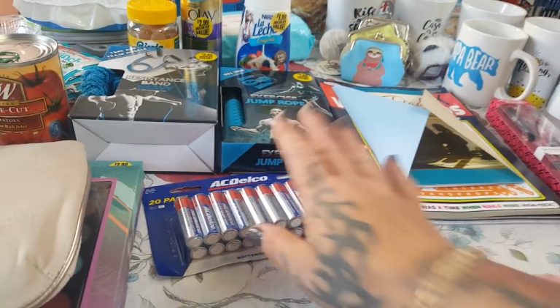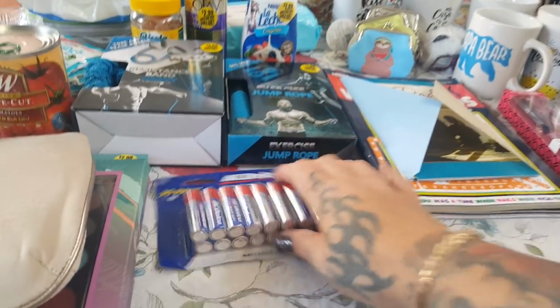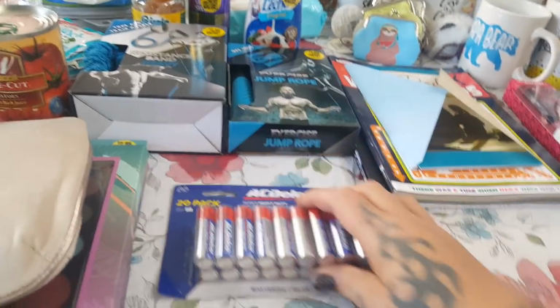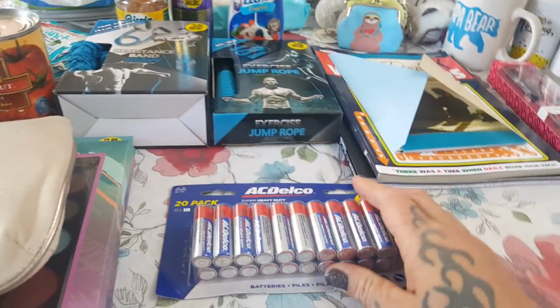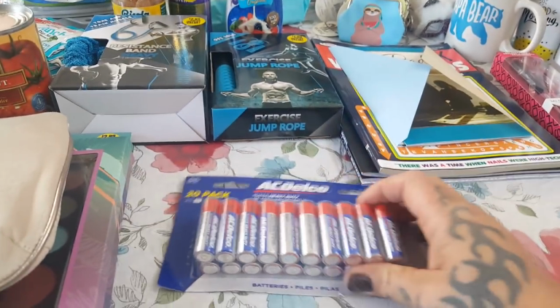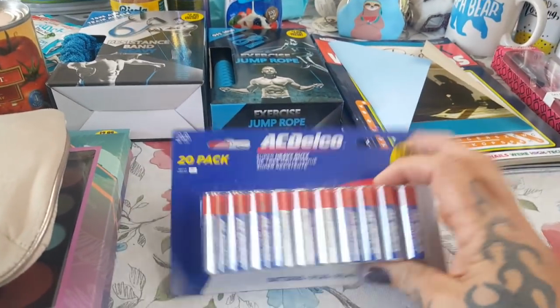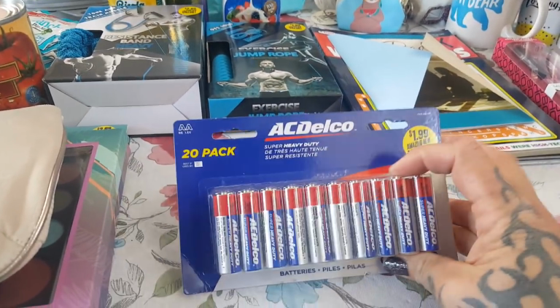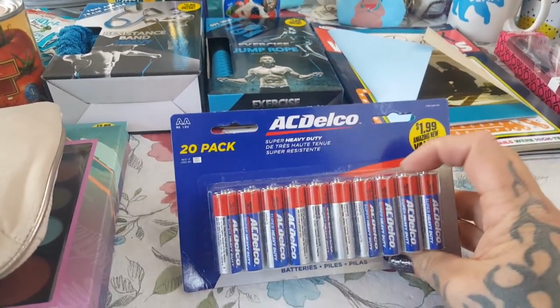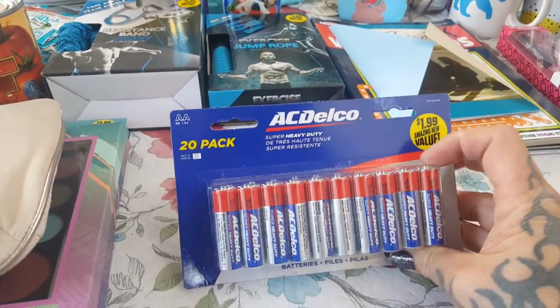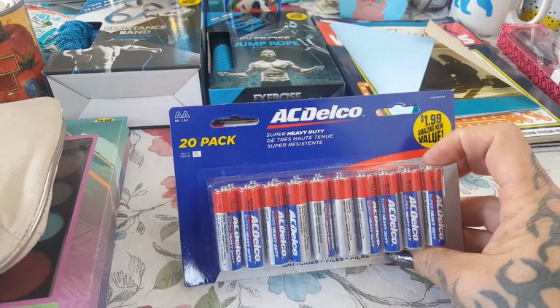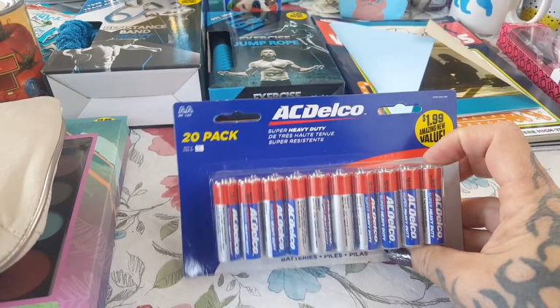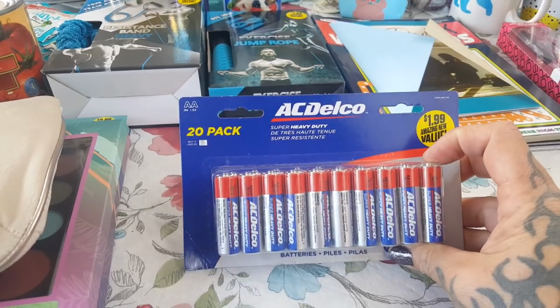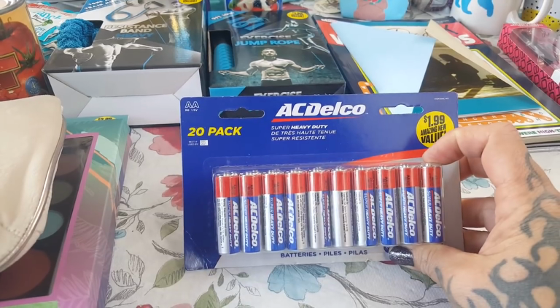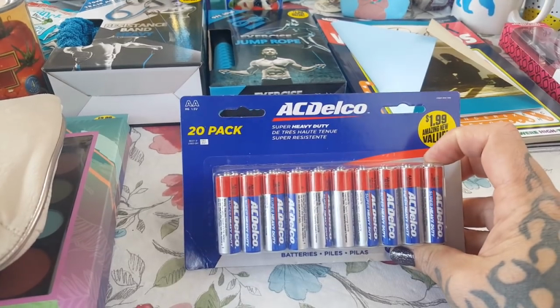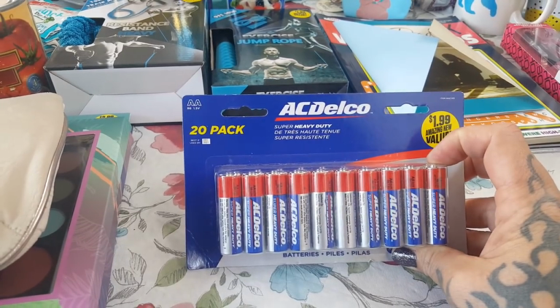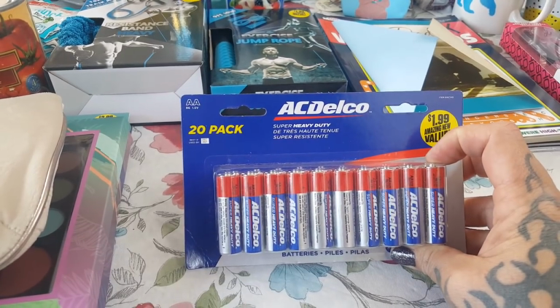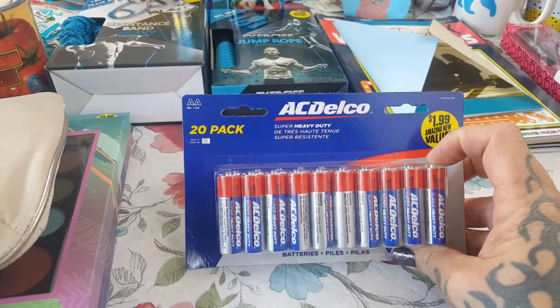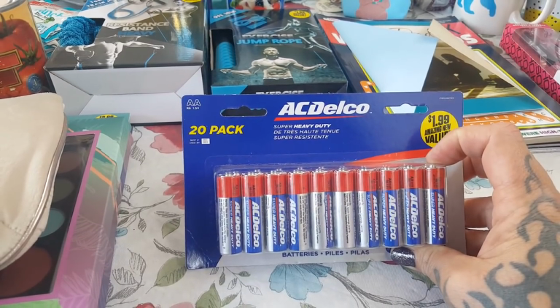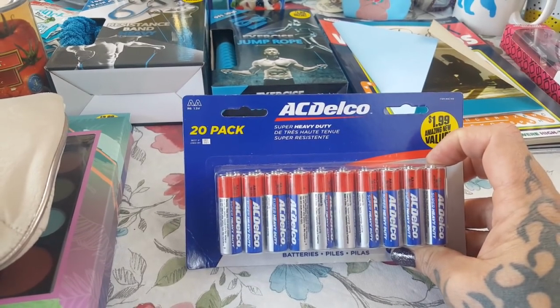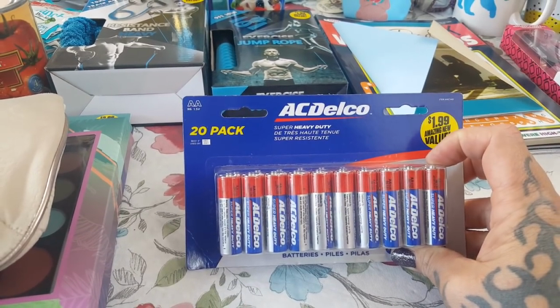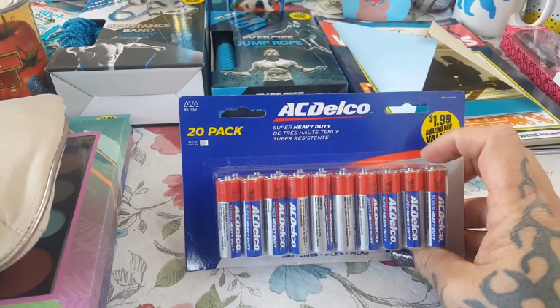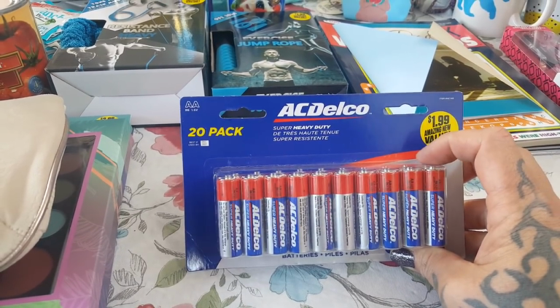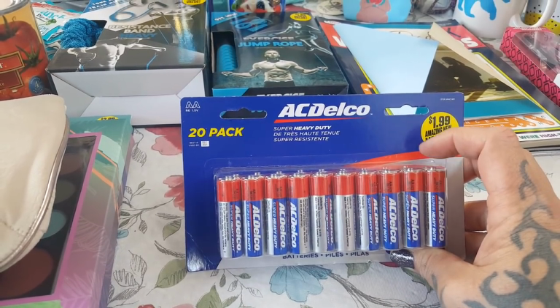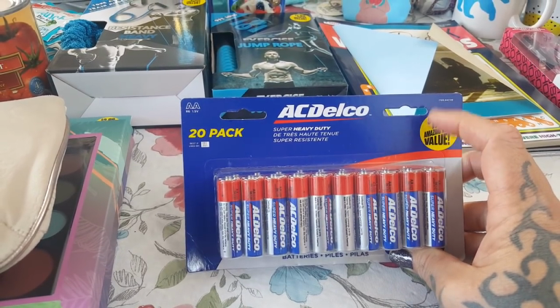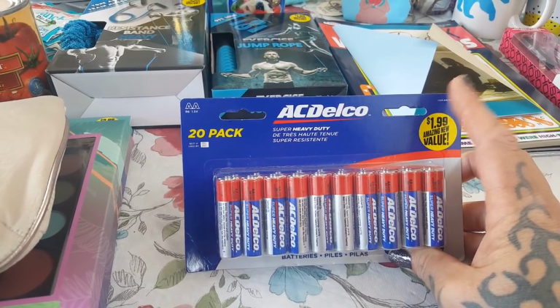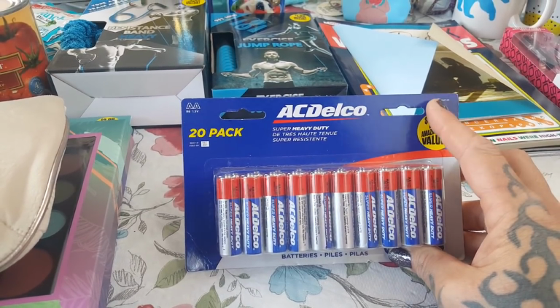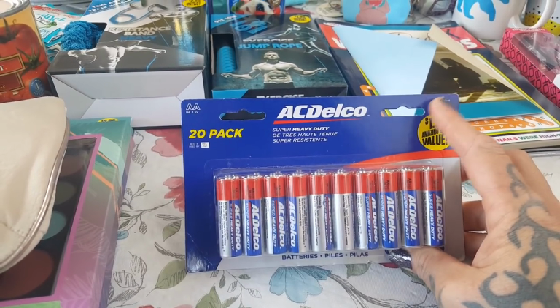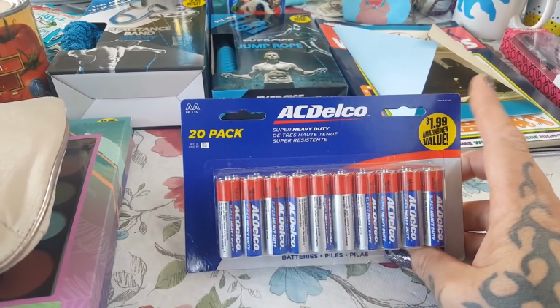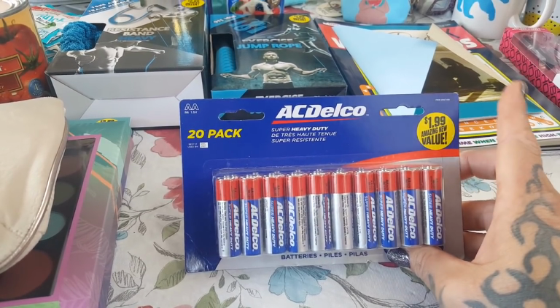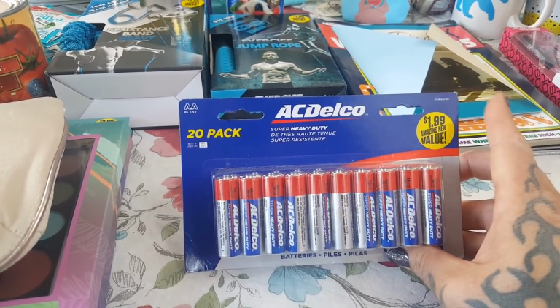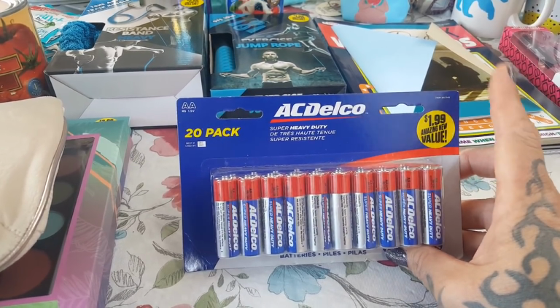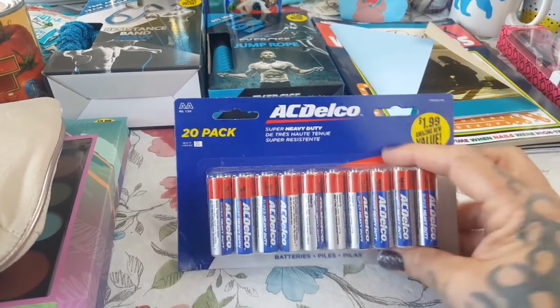I did get a 20 pack of batteries for $1.99. I need those for something else I'm going to show you that's in the haul.